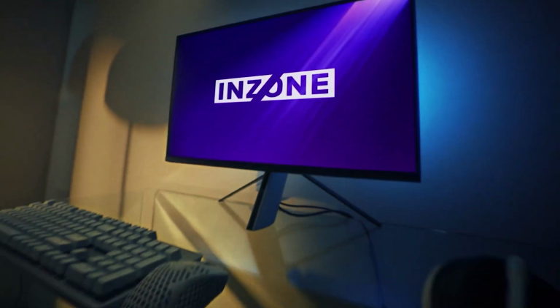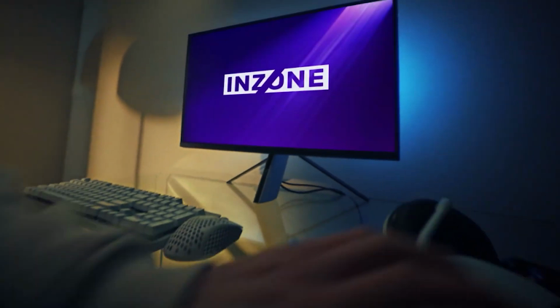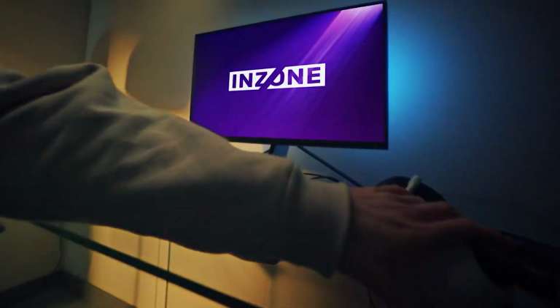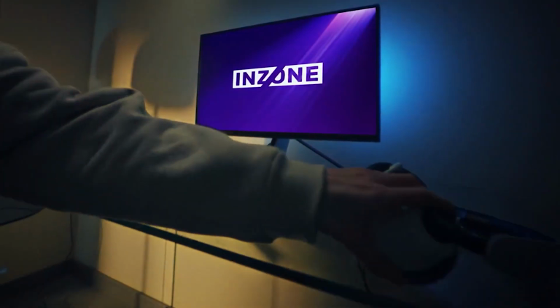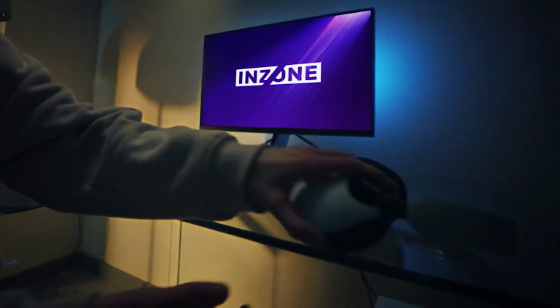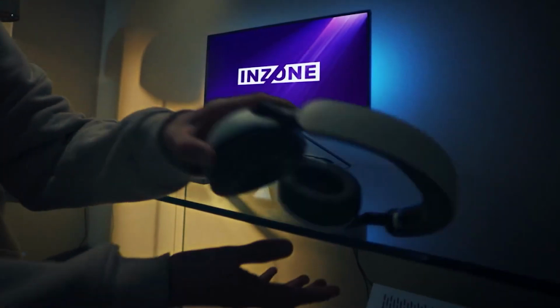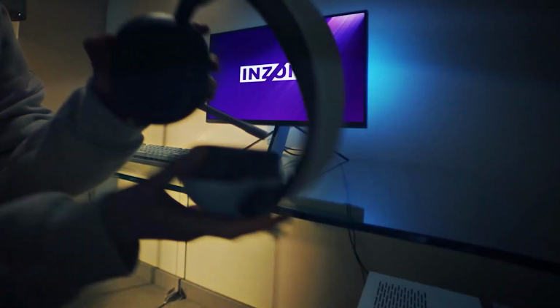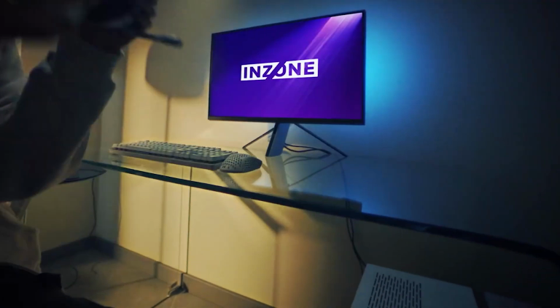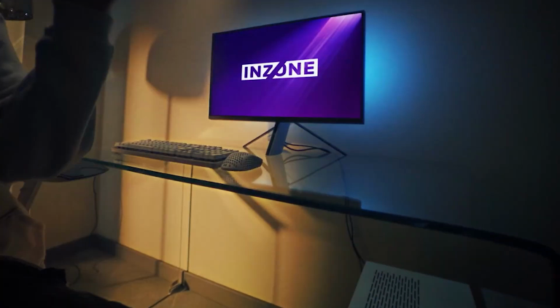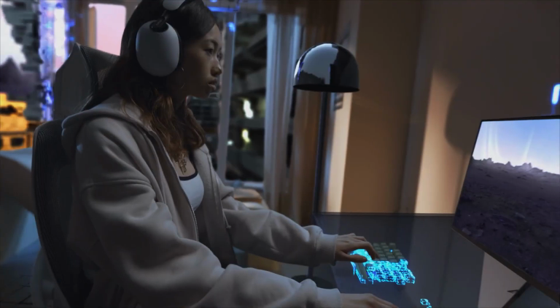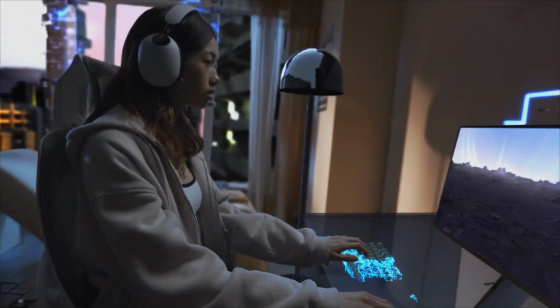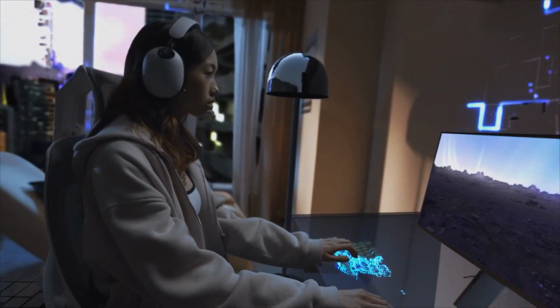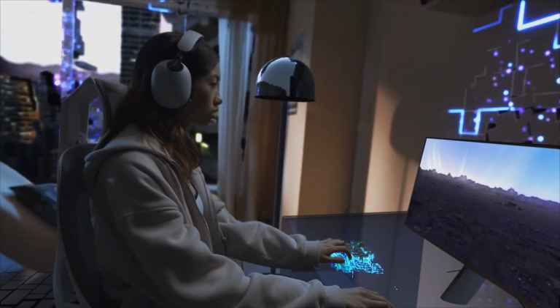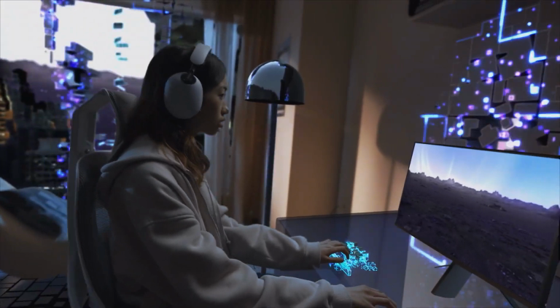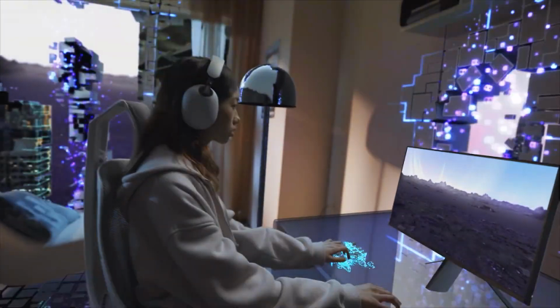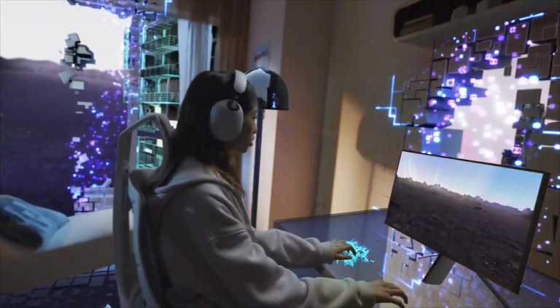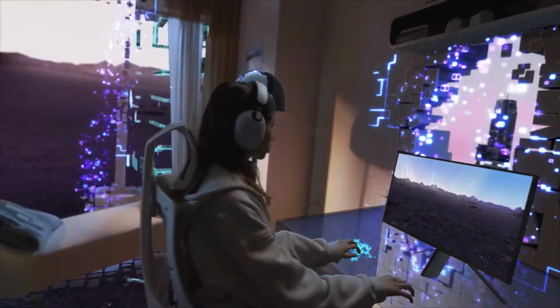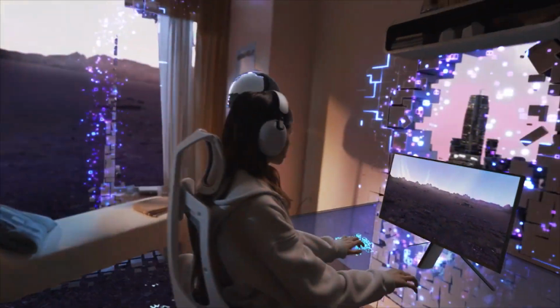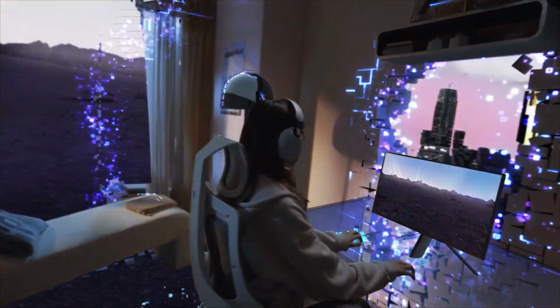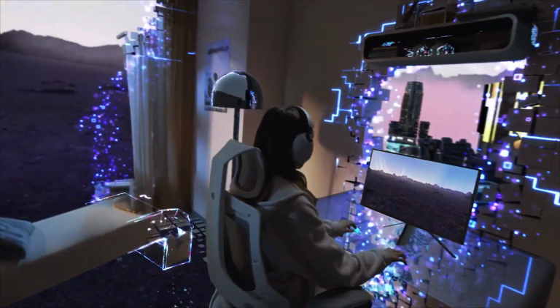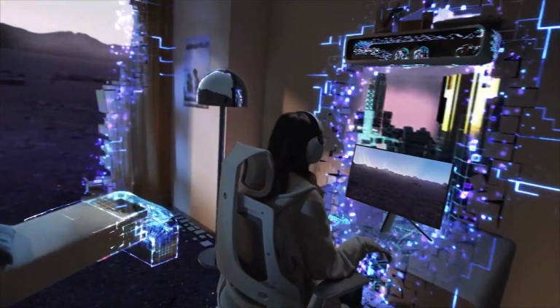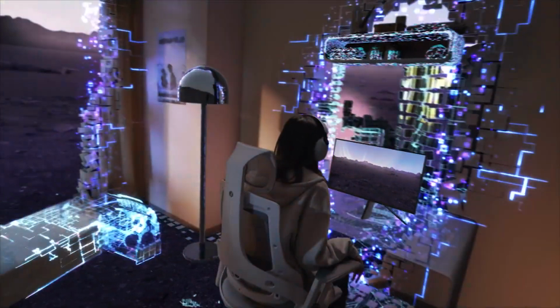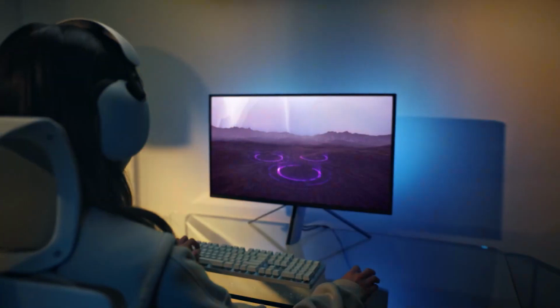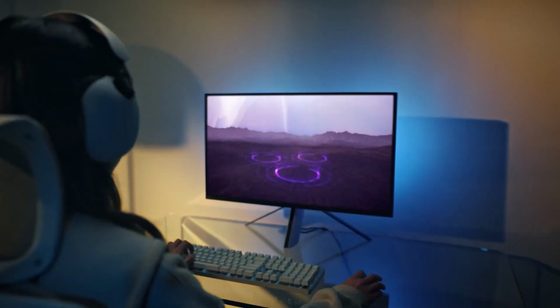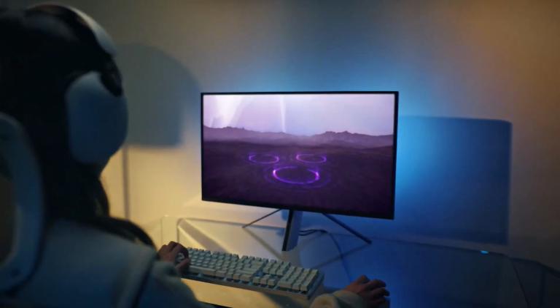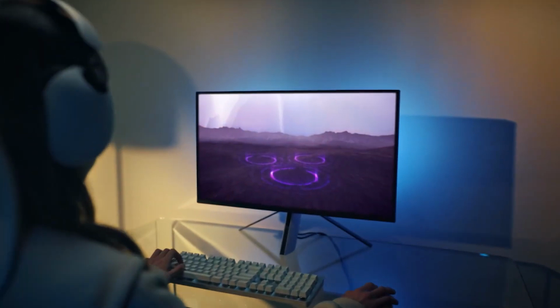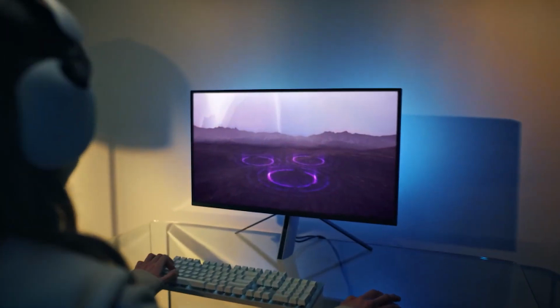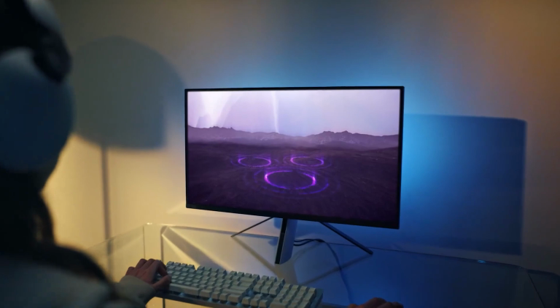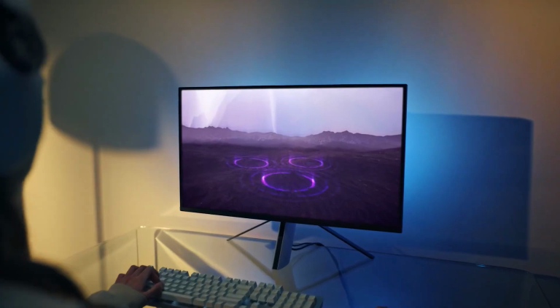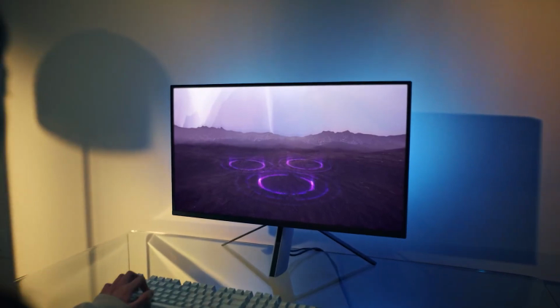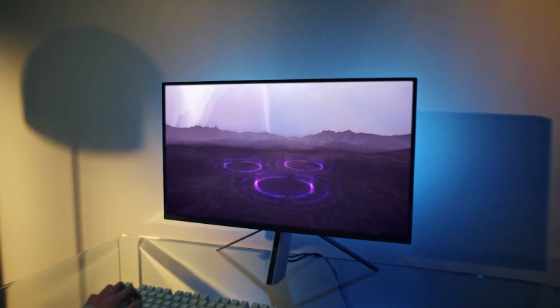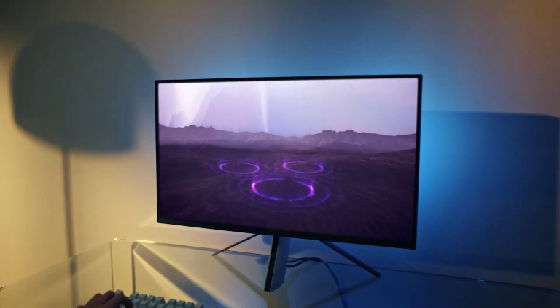Let's explore how each one could transform your gaming setup, solve common gaming monitor dilemmas, and why they have earned a spot on our list.